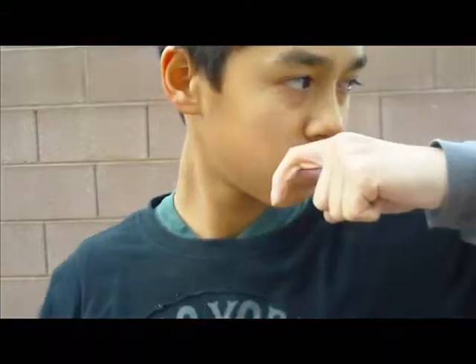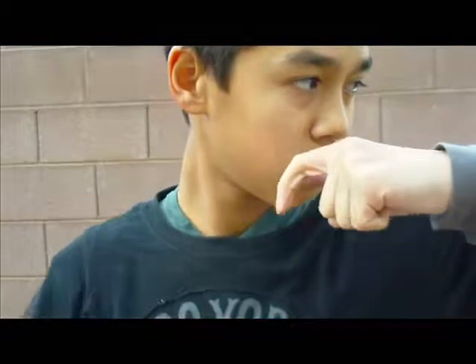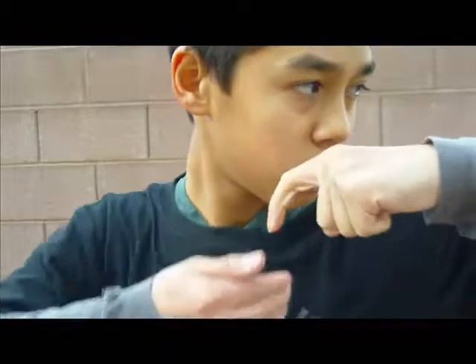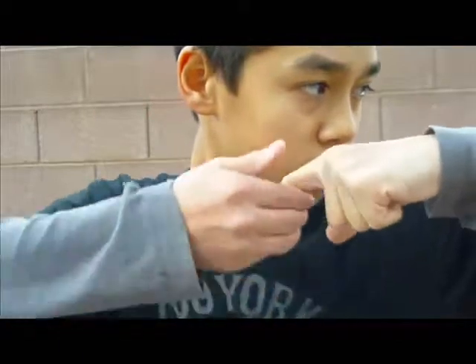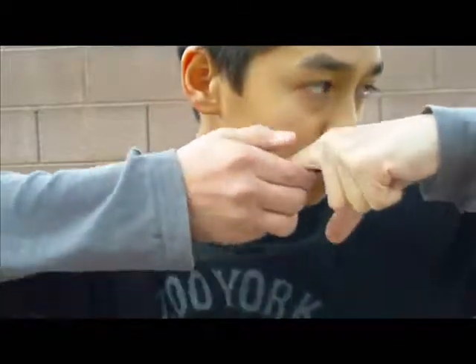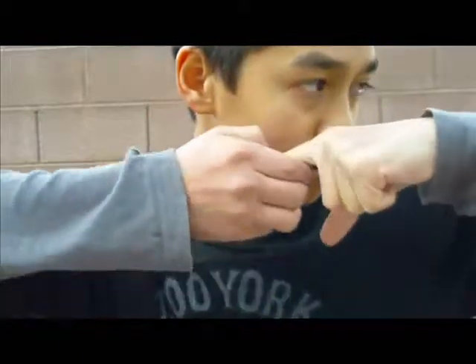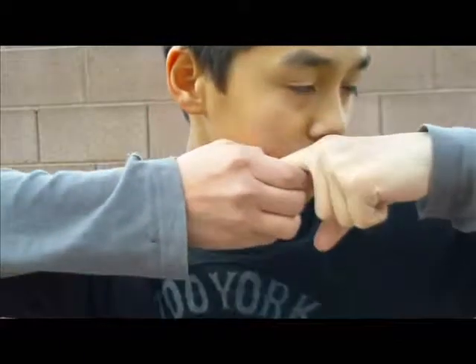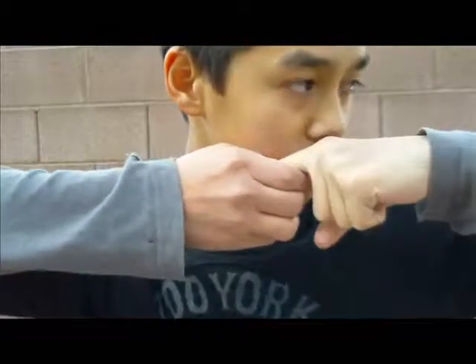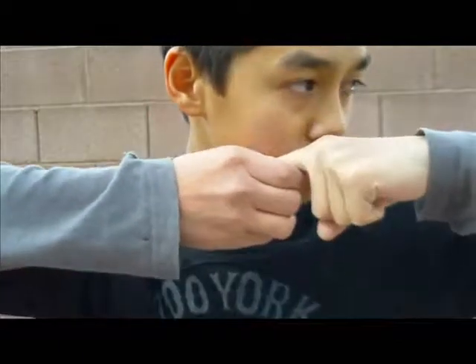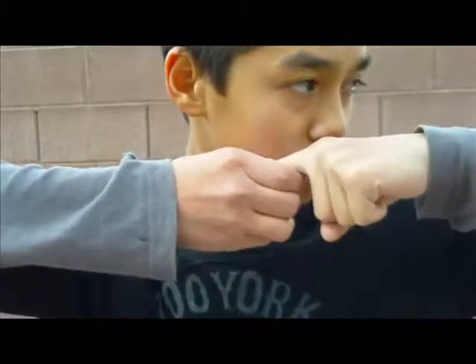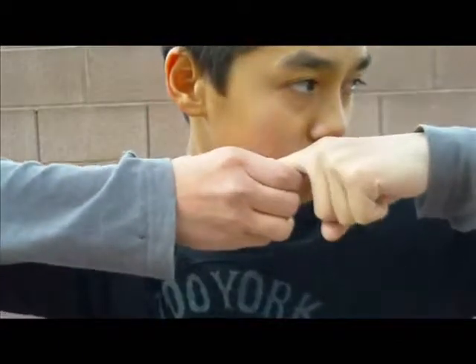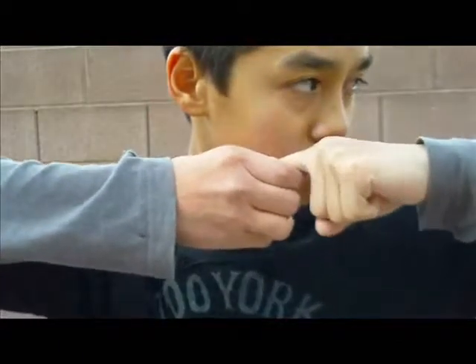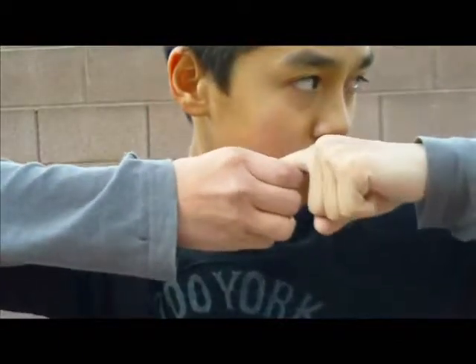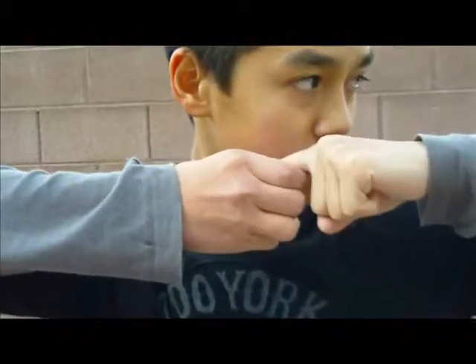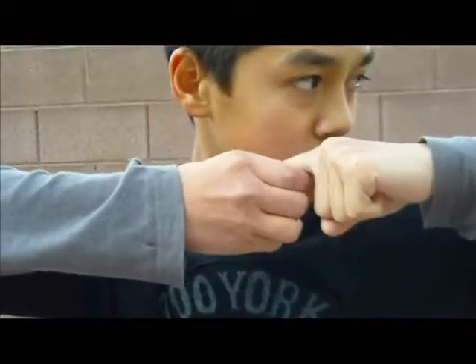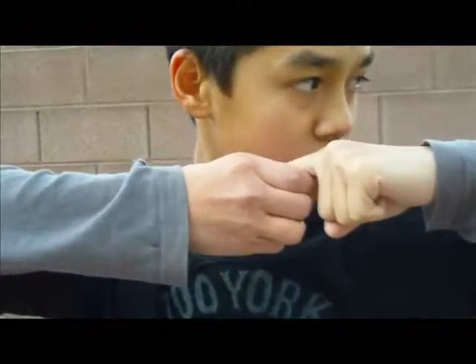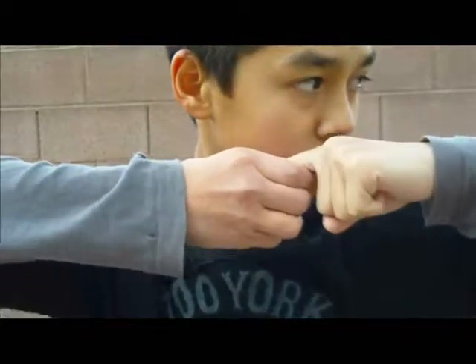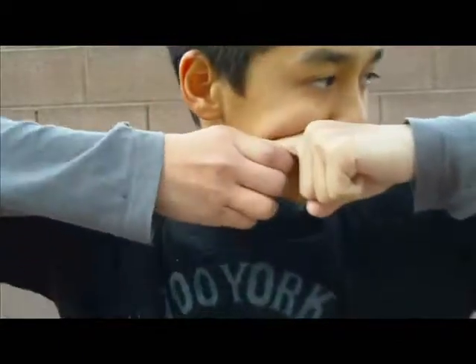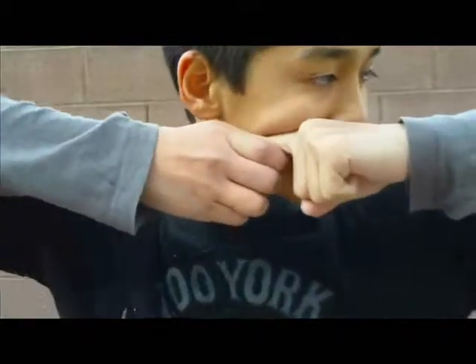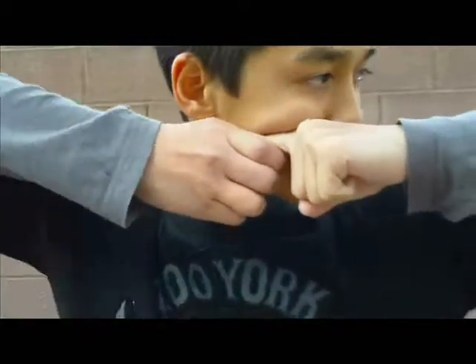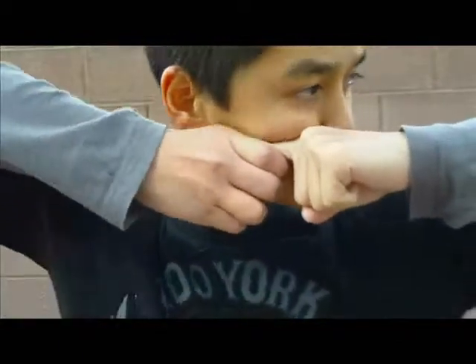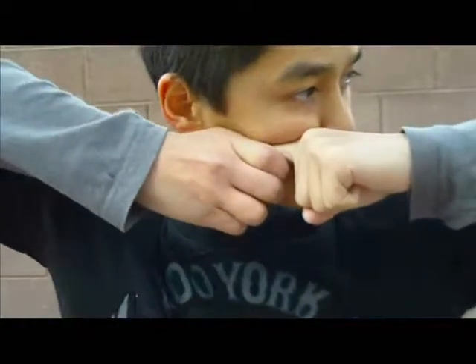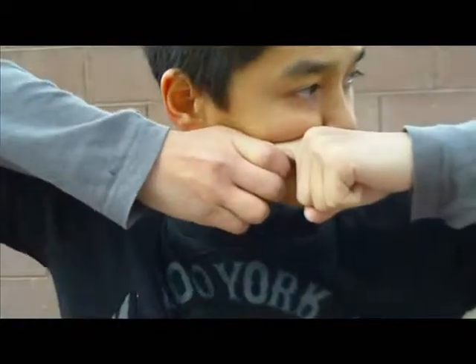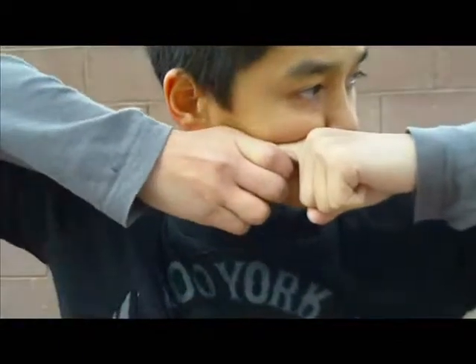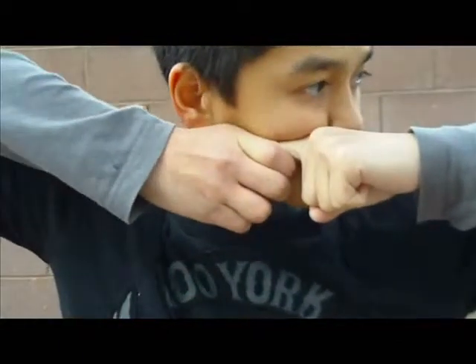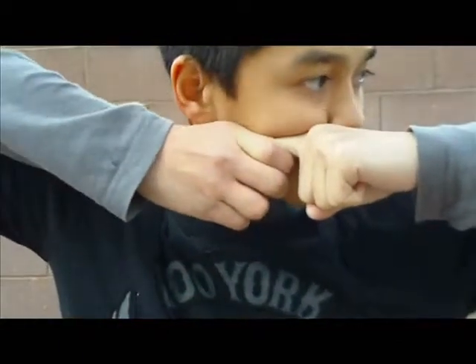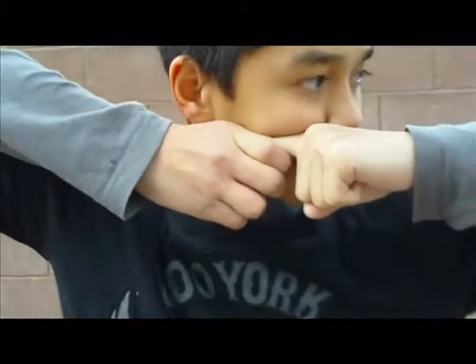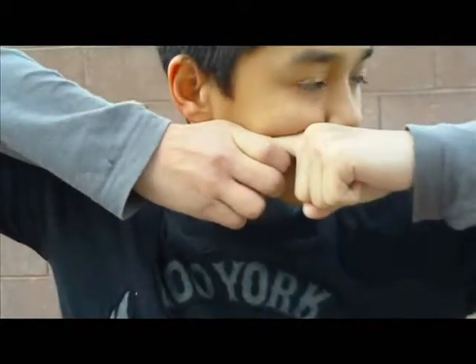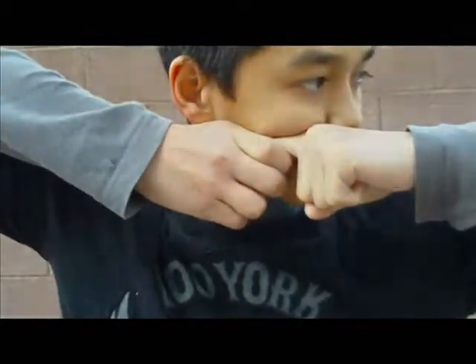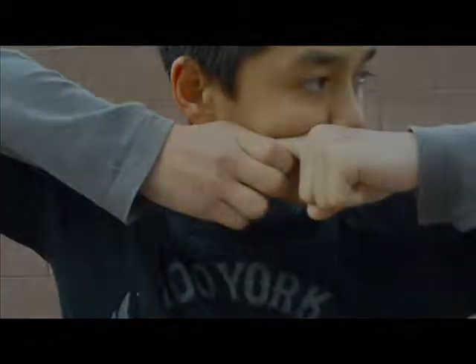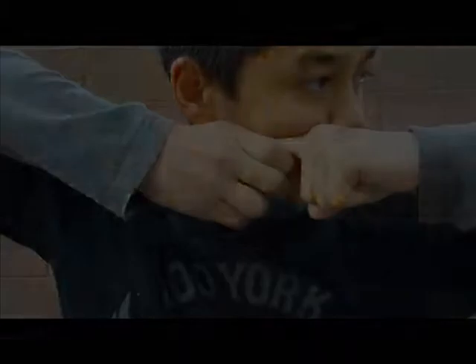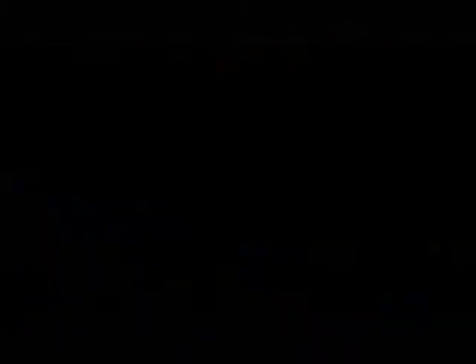Now you have learned the finger release exercise and its points of interest. Have fun and practice this hard.